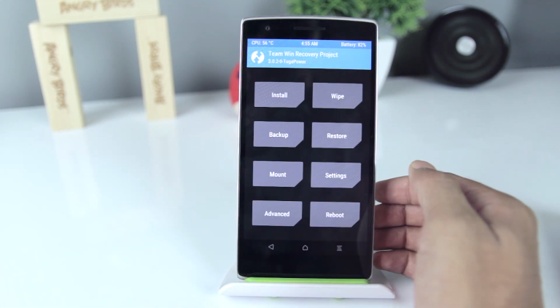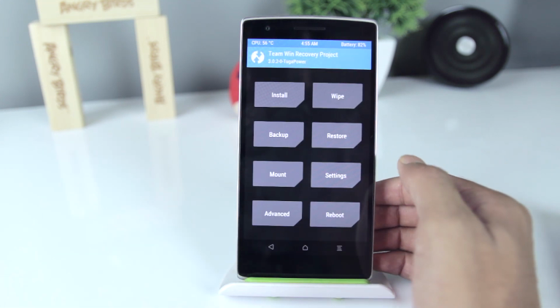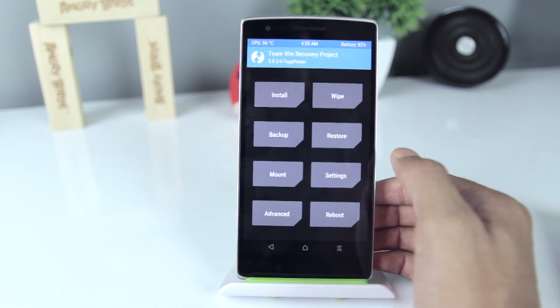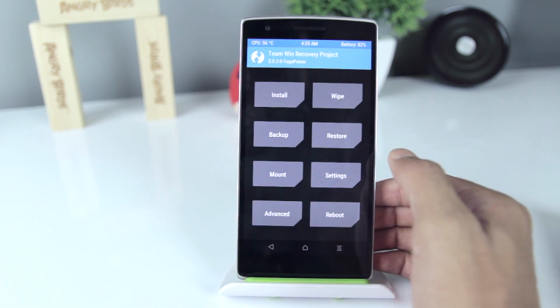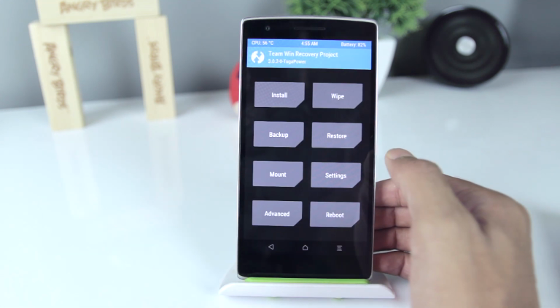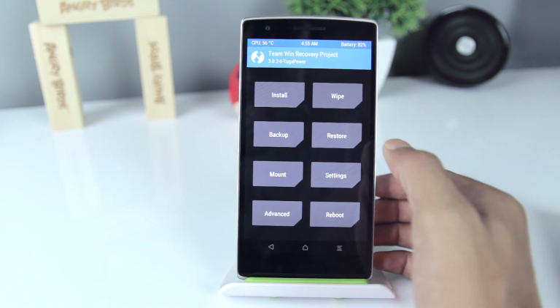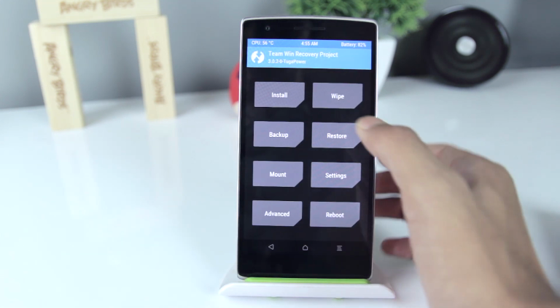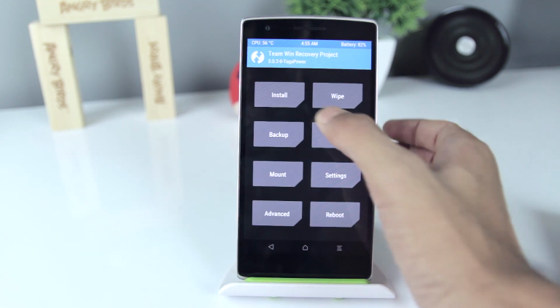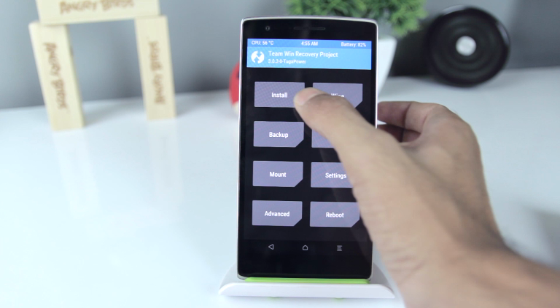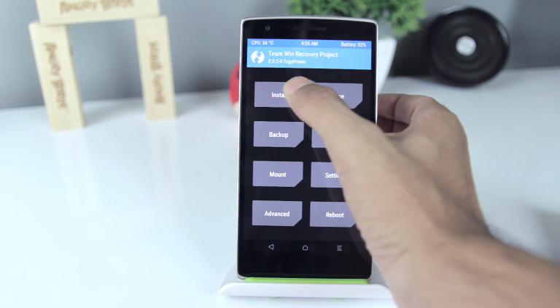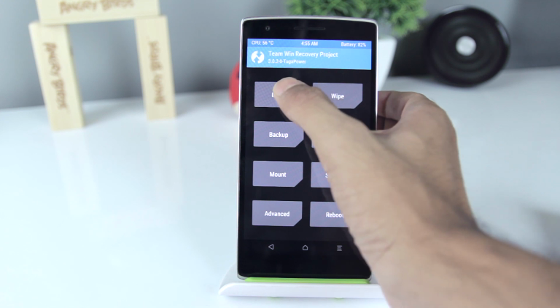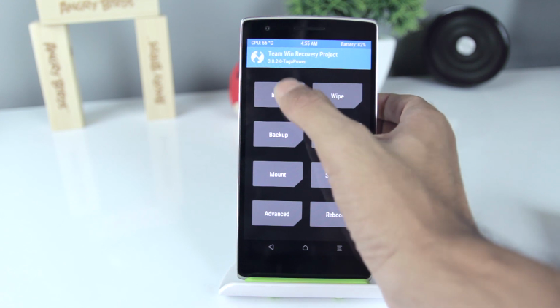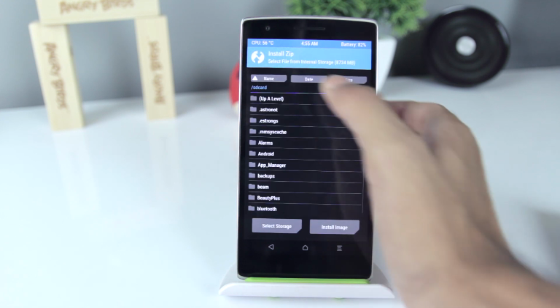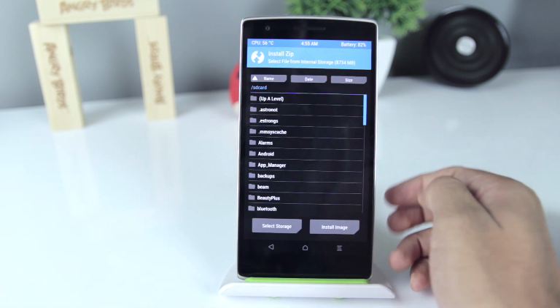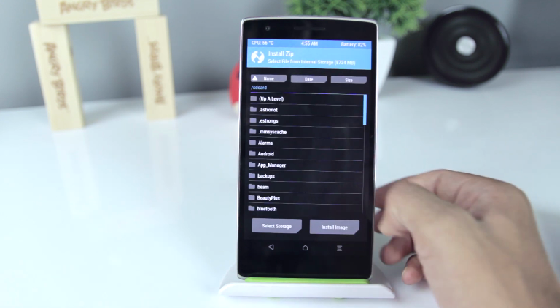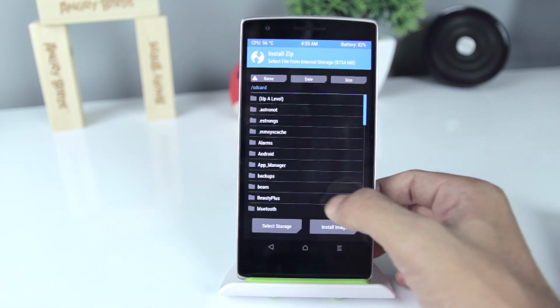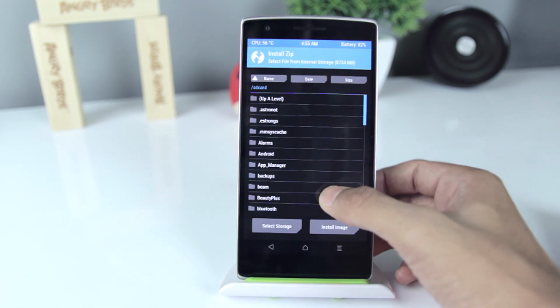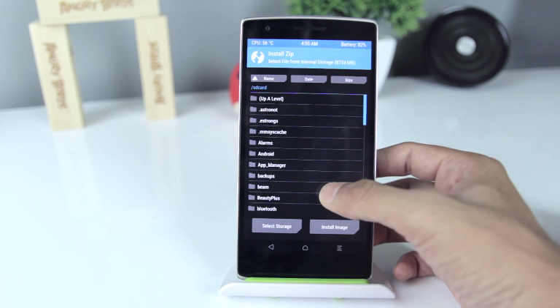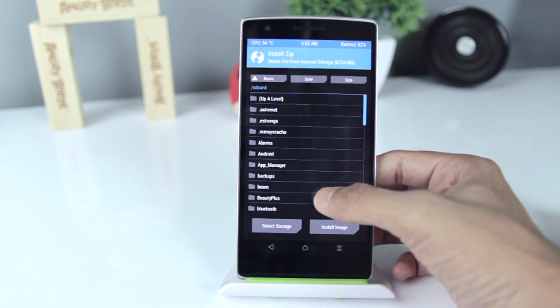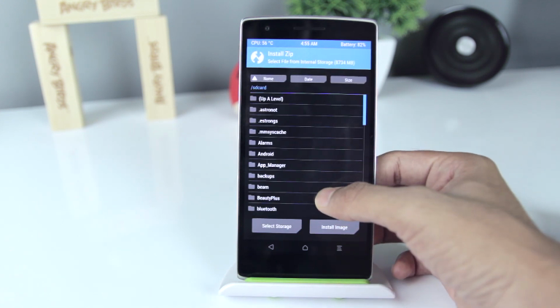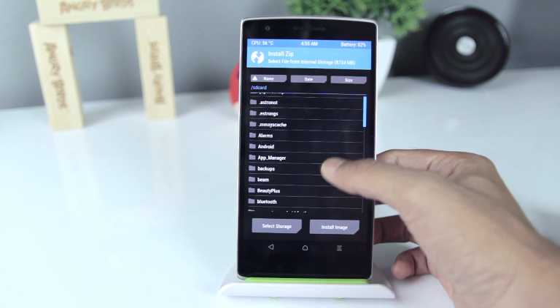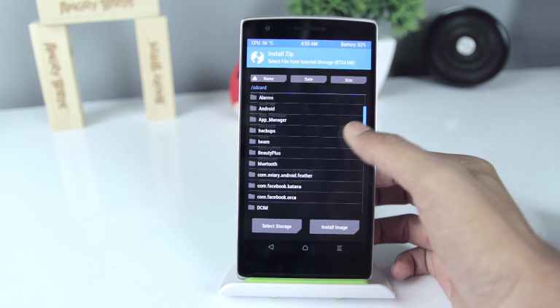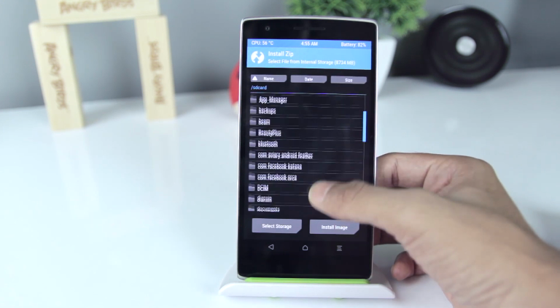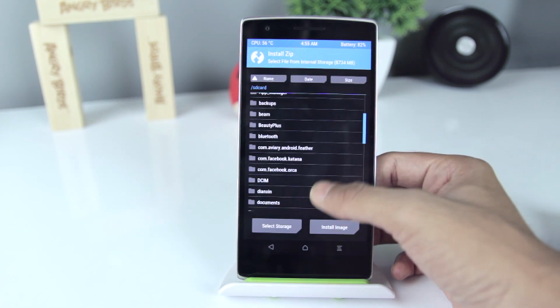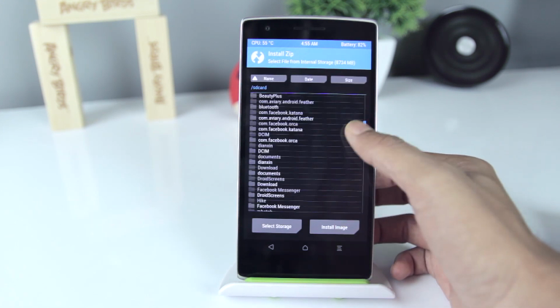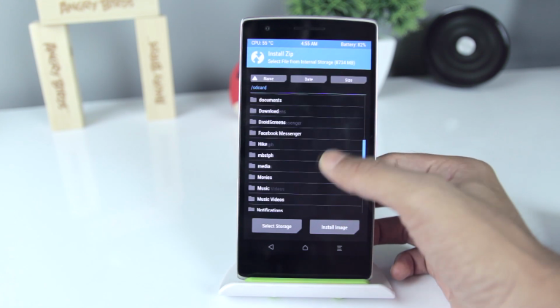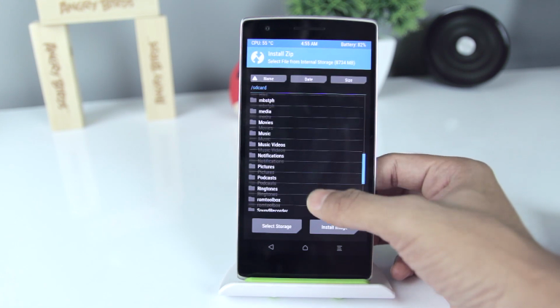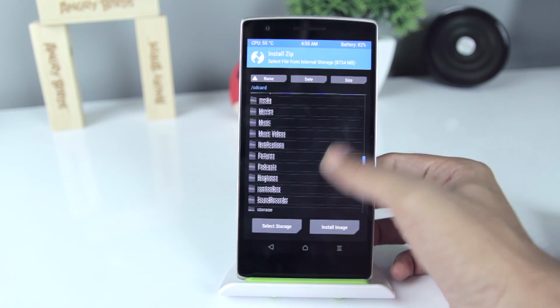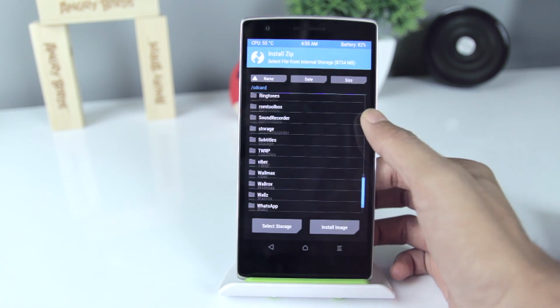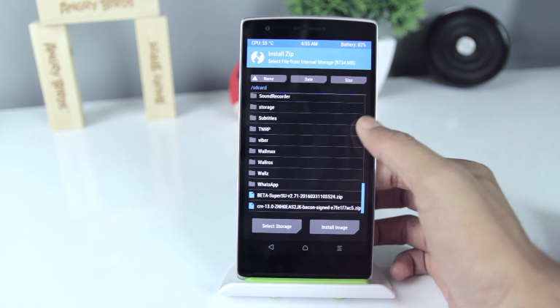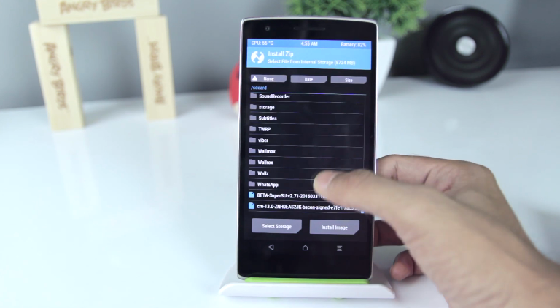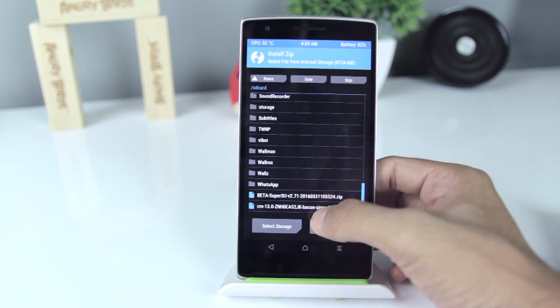Once you're in the recovery, simply go to Install and flash the SuperSU file.